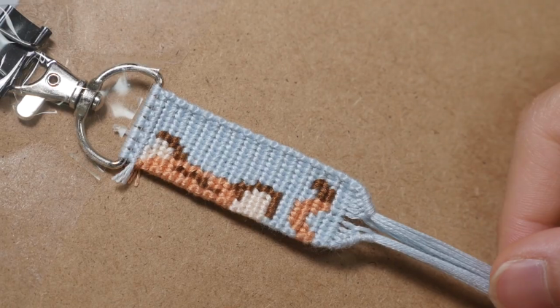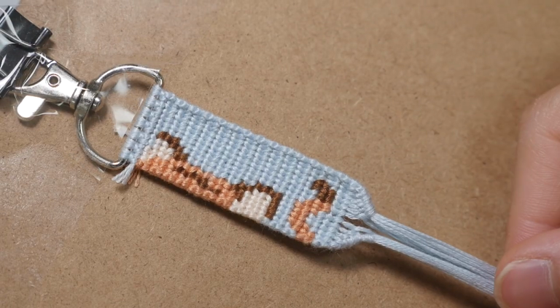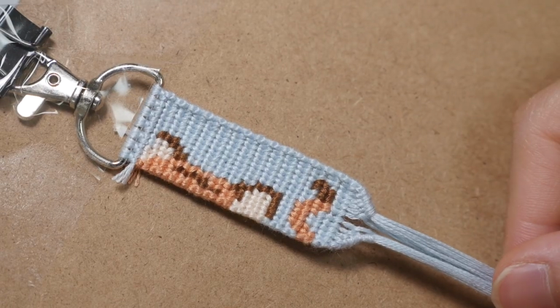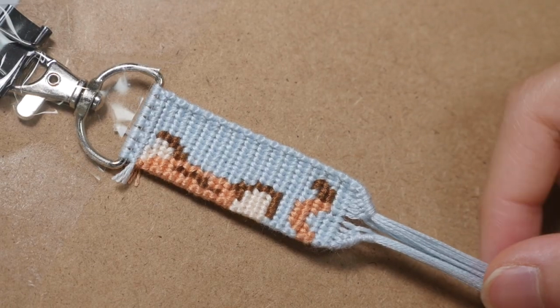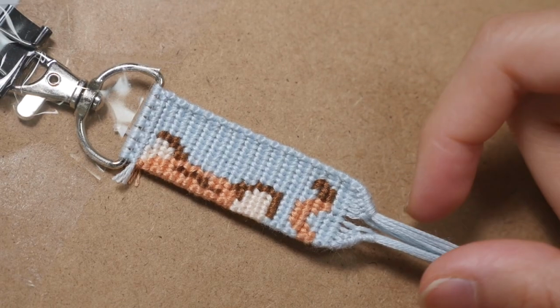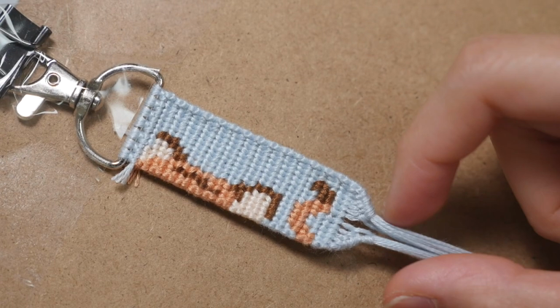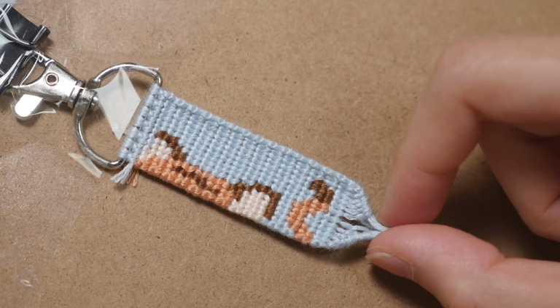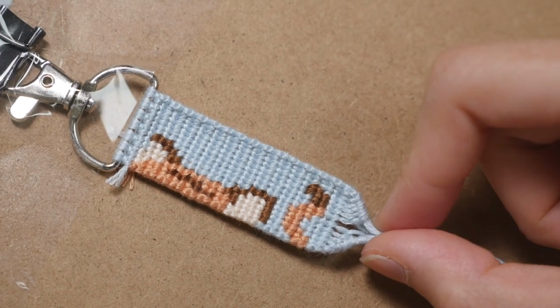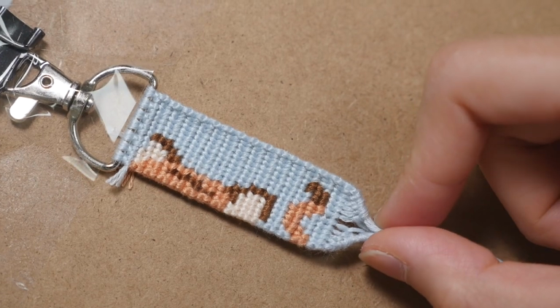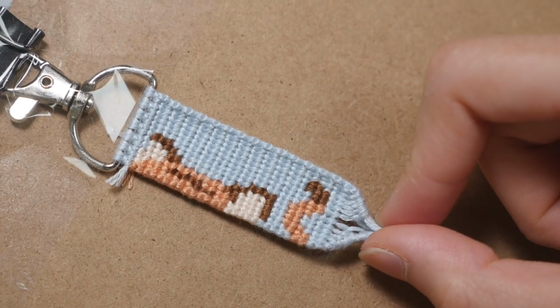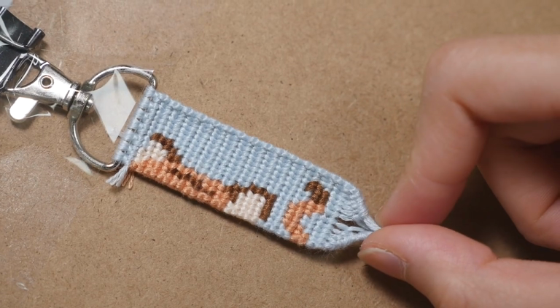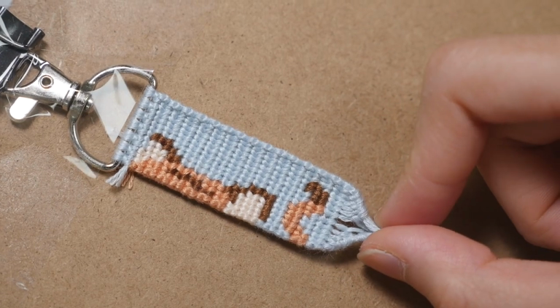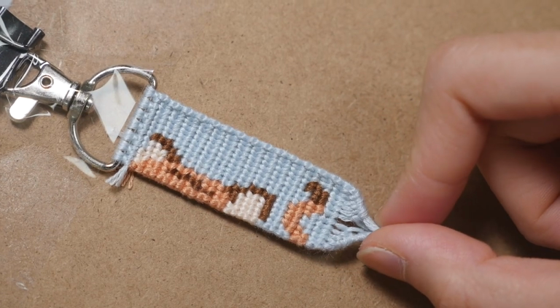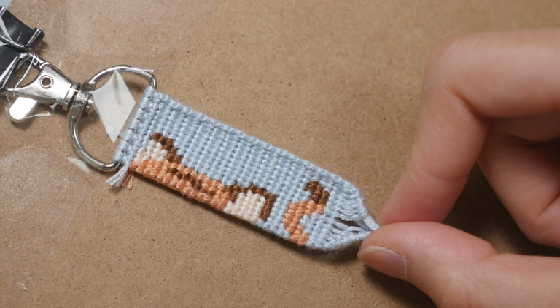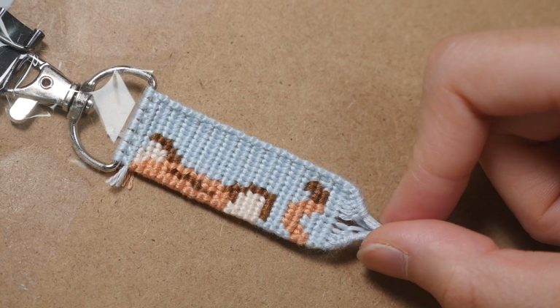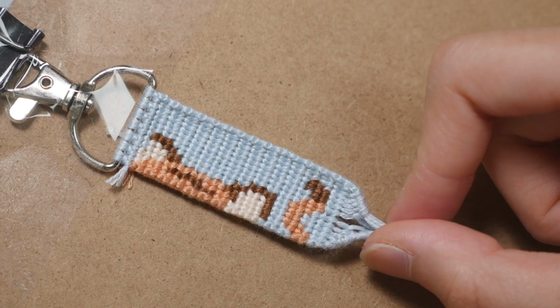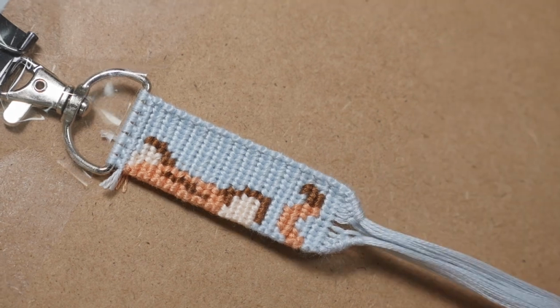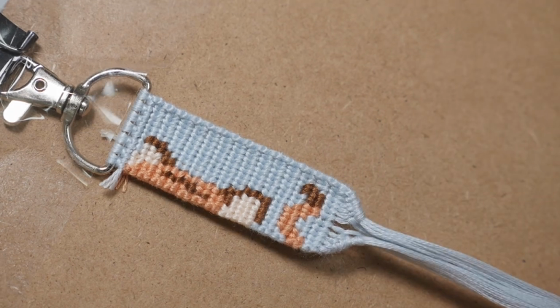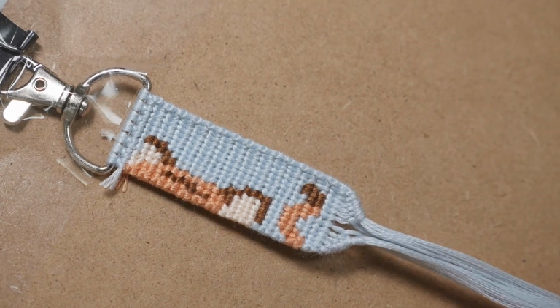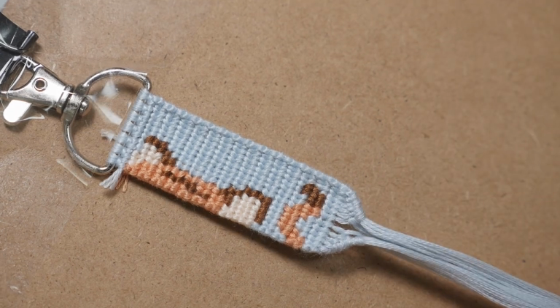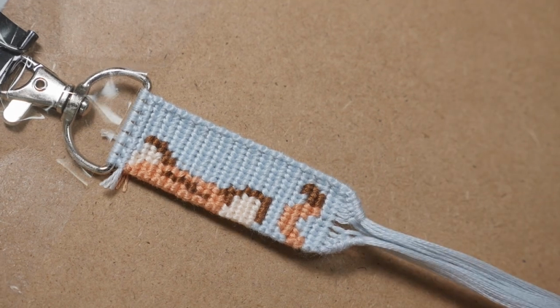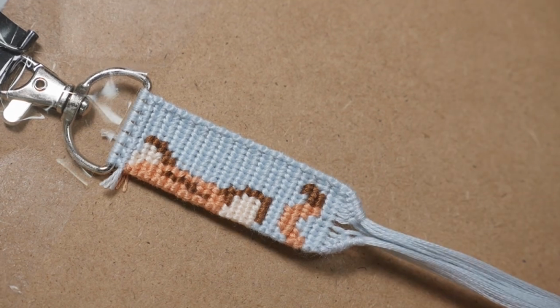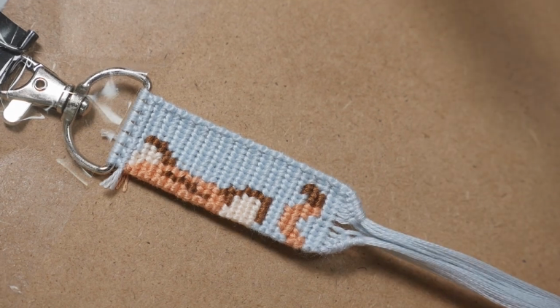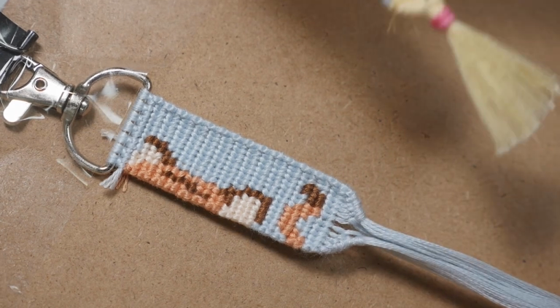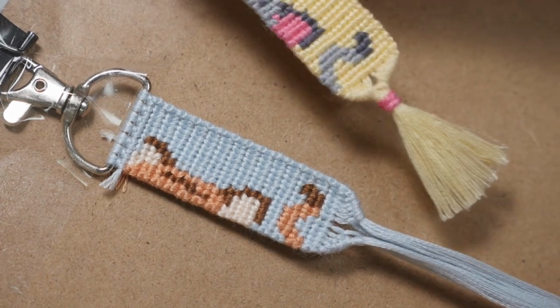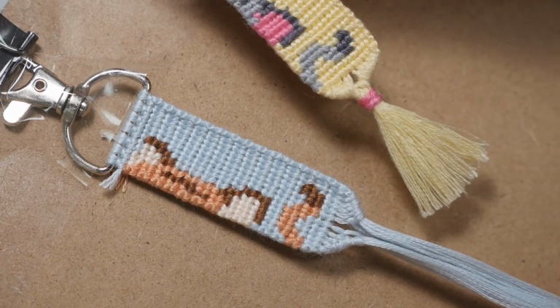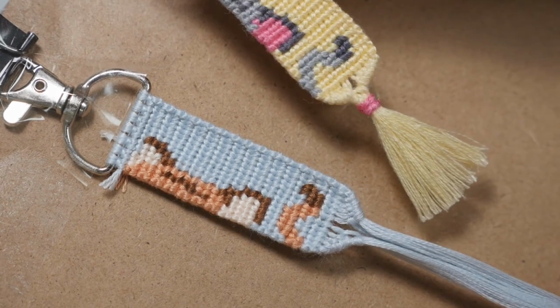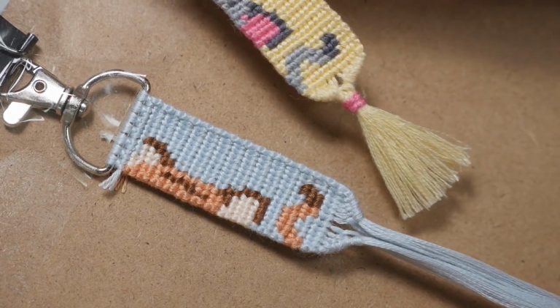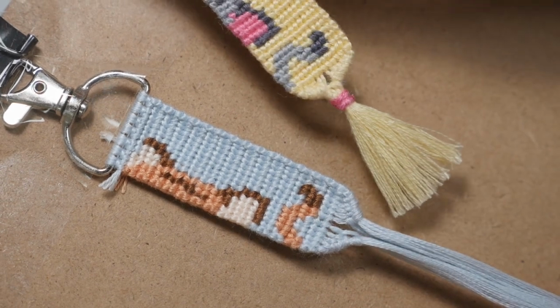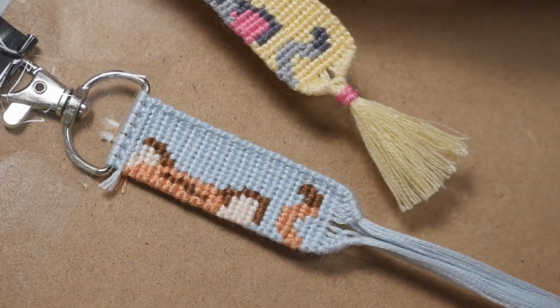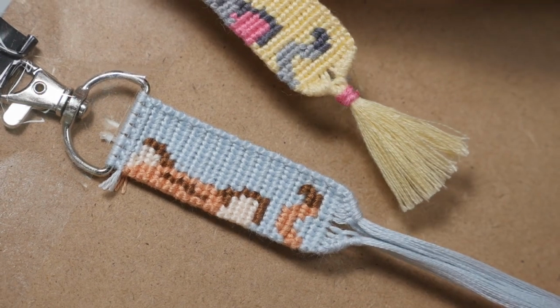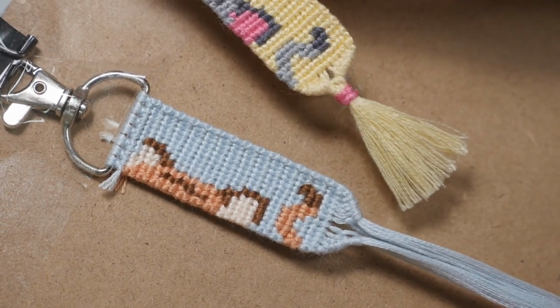When you're finished you should have a triangle shape that looks something like this. And to finish it you are going to use the same steps that we used for the flat keychain.